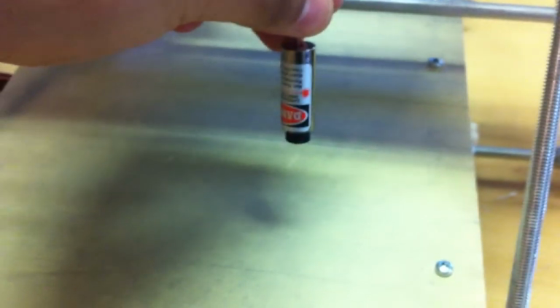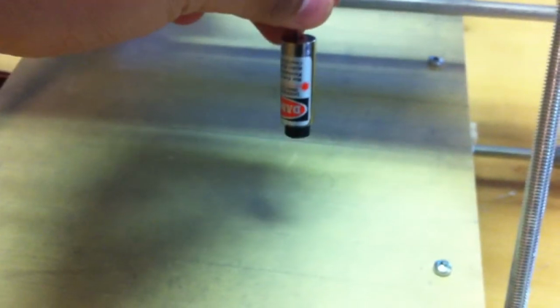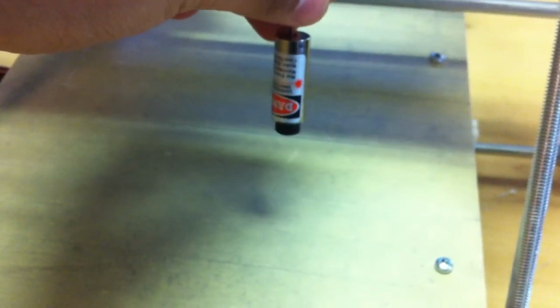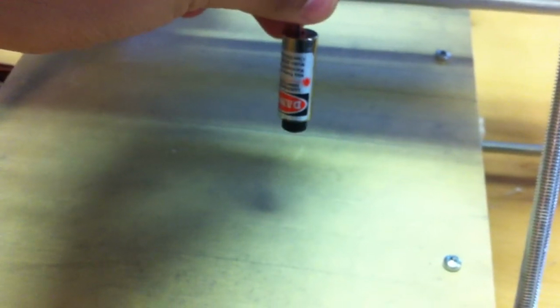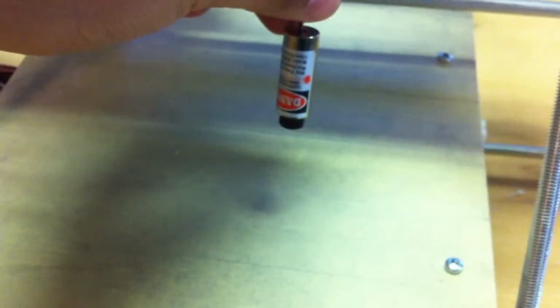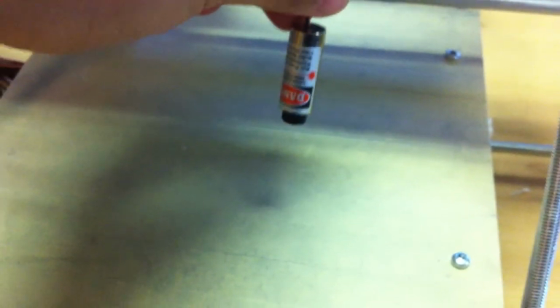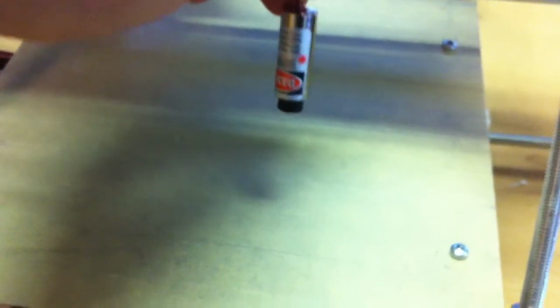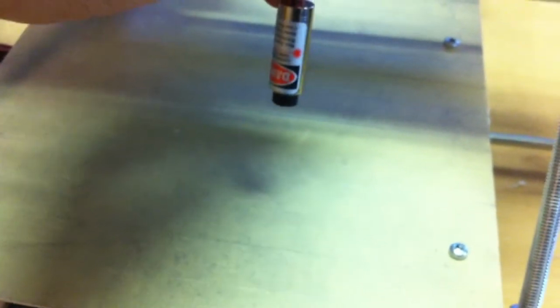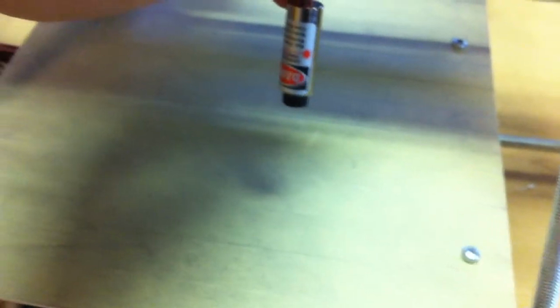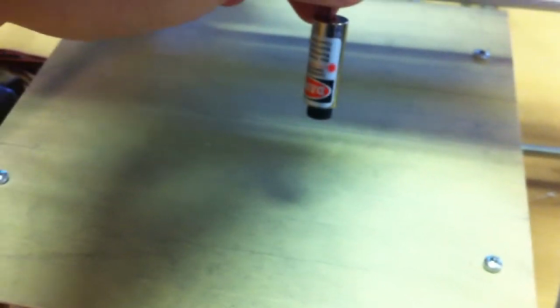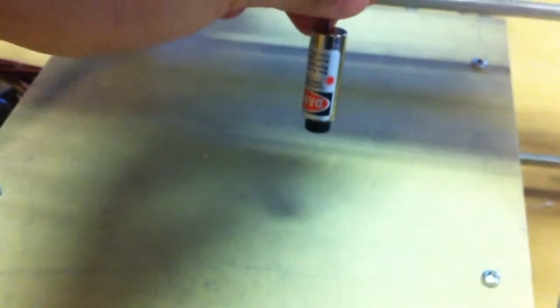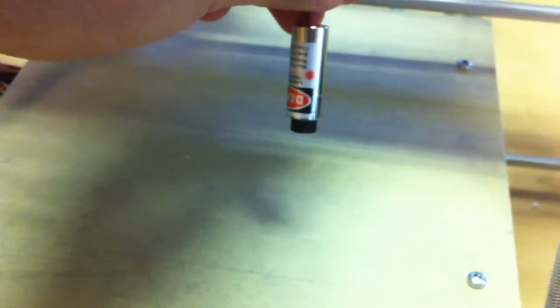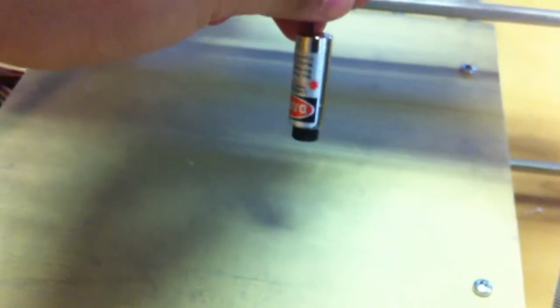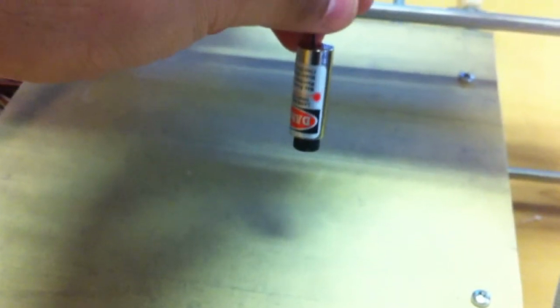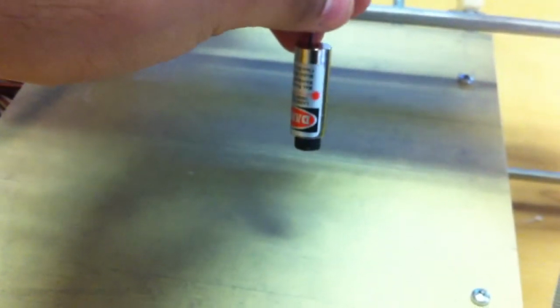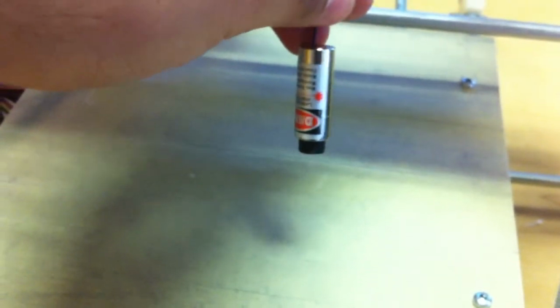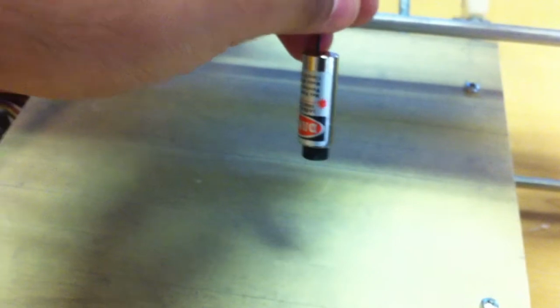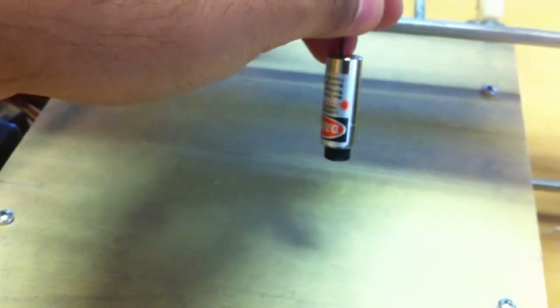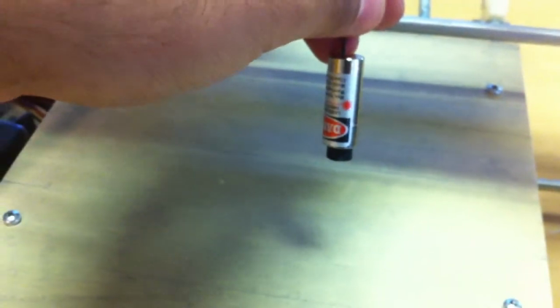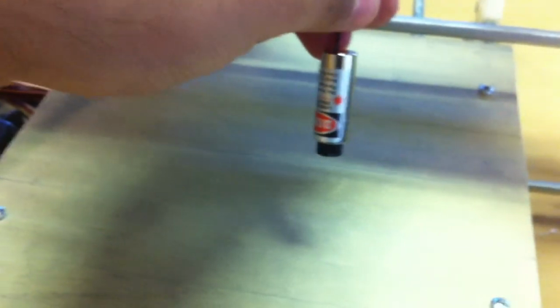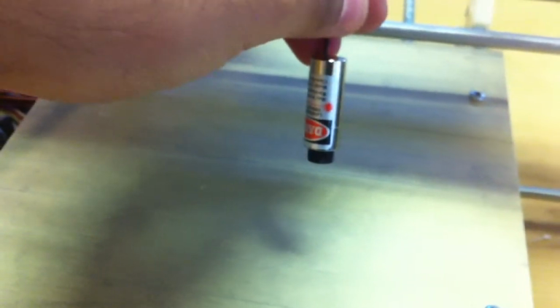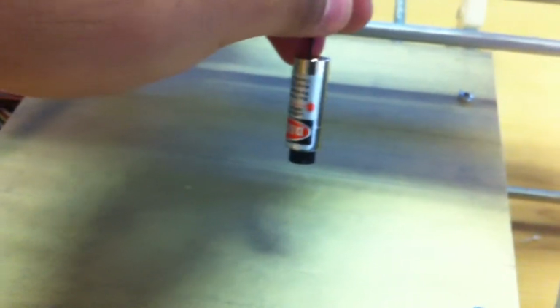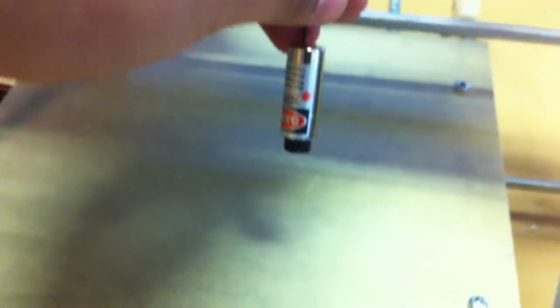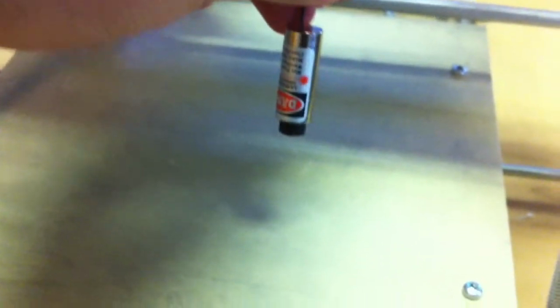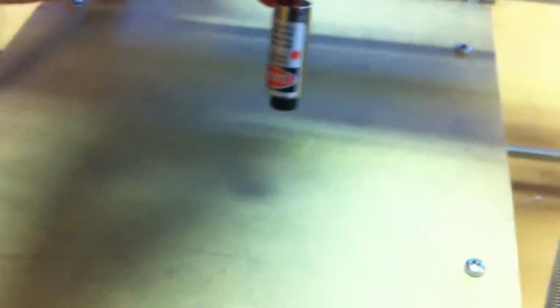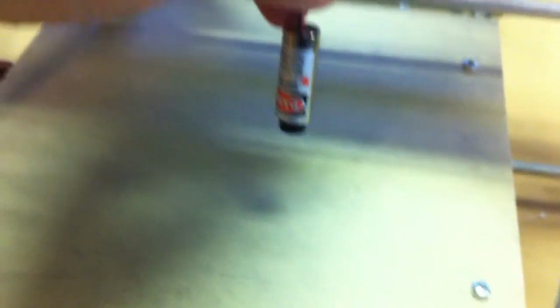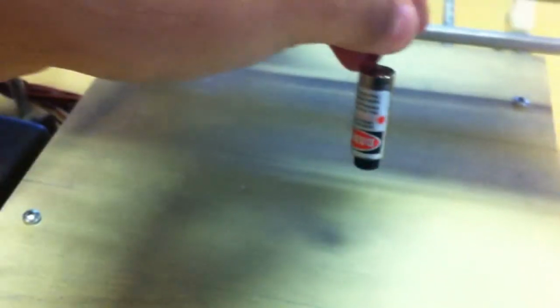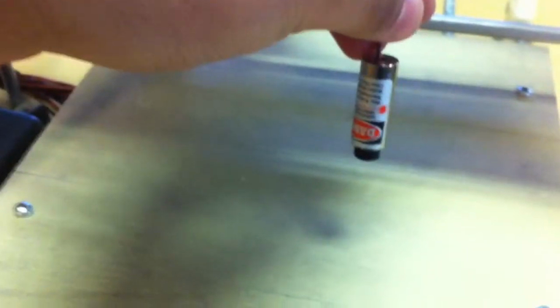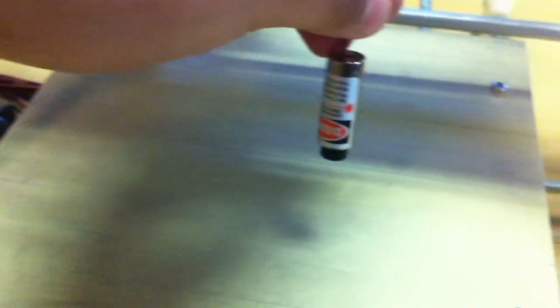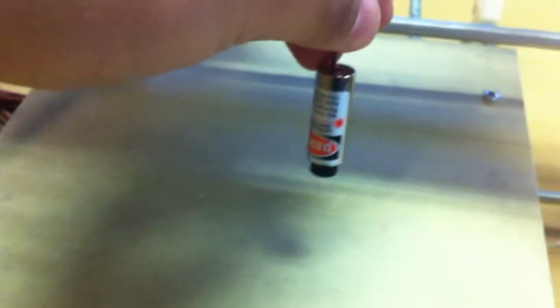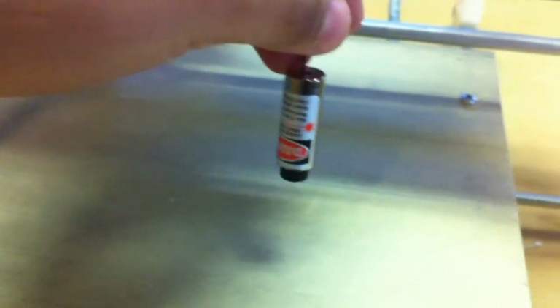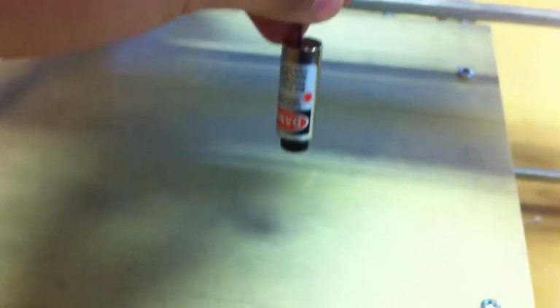This is Pulse Width Modulation at 0 right now, so it's off. Now you want to turn it on 50%?